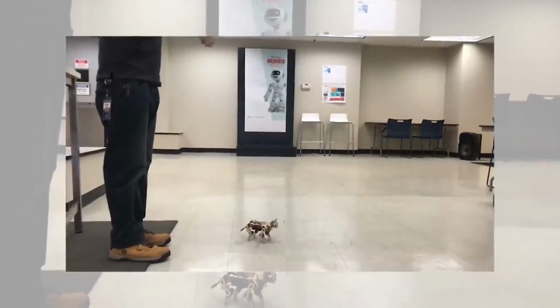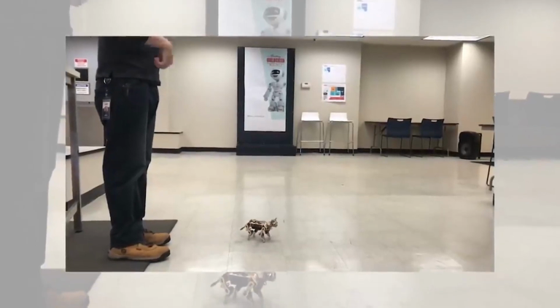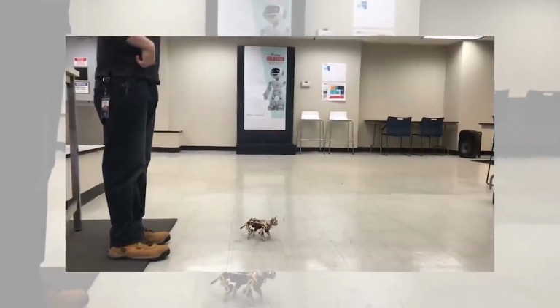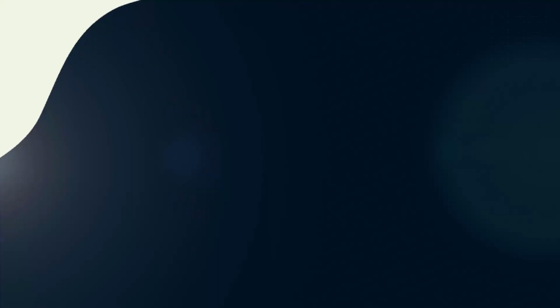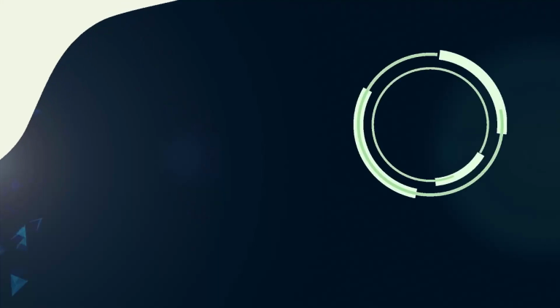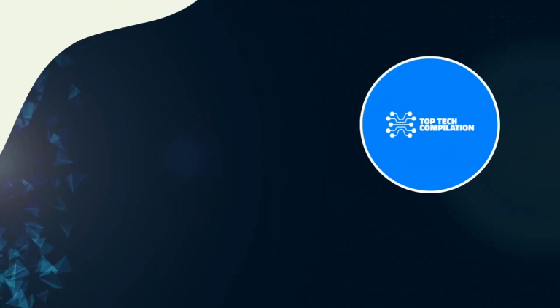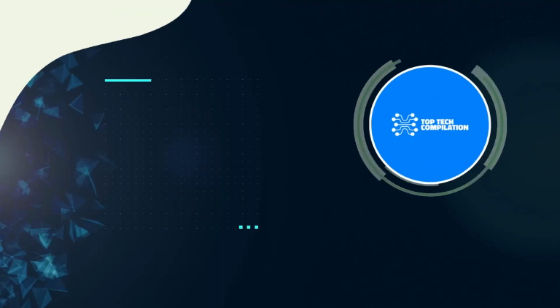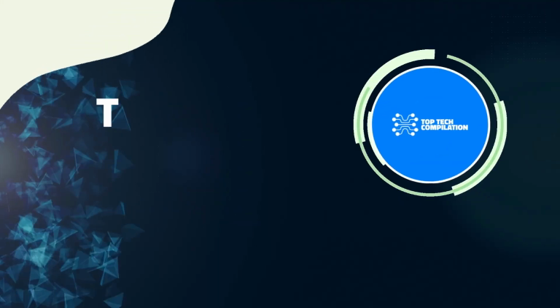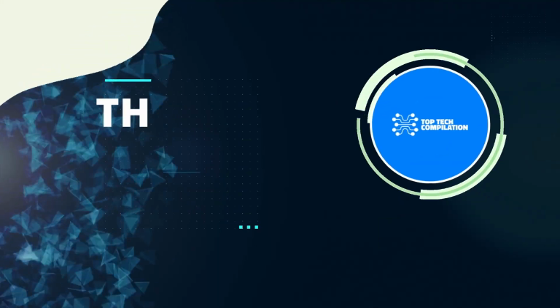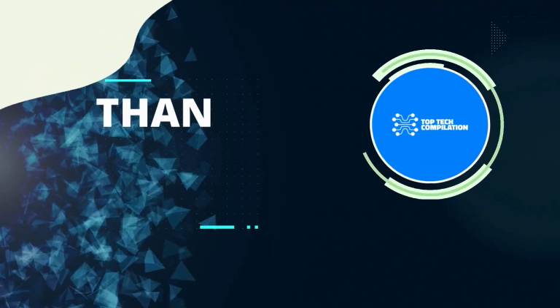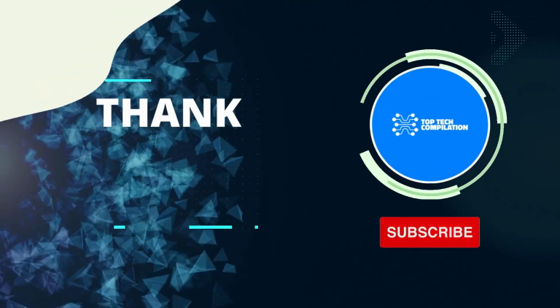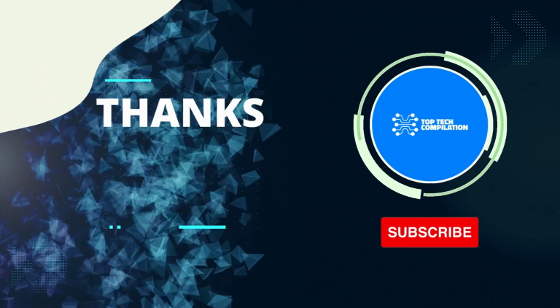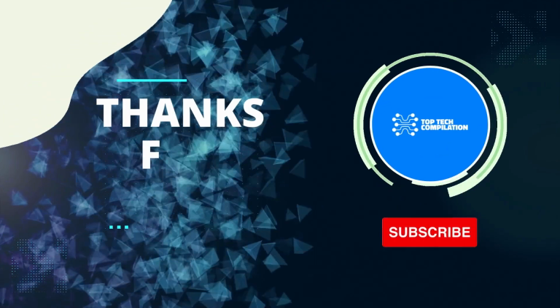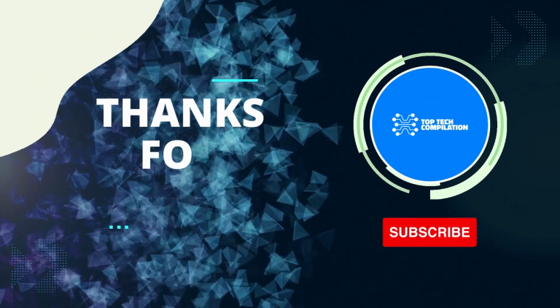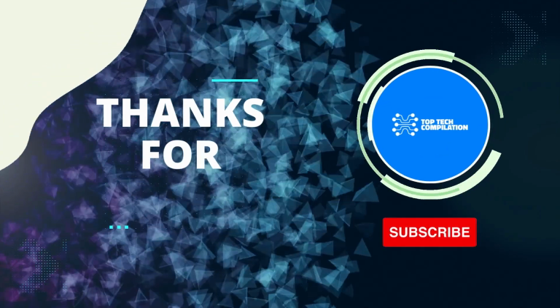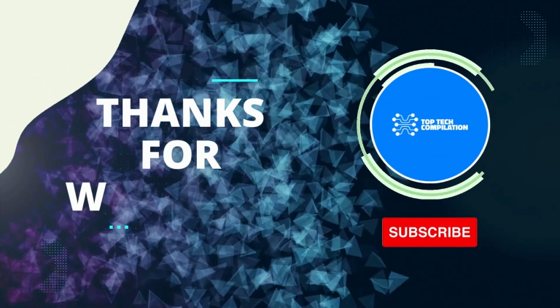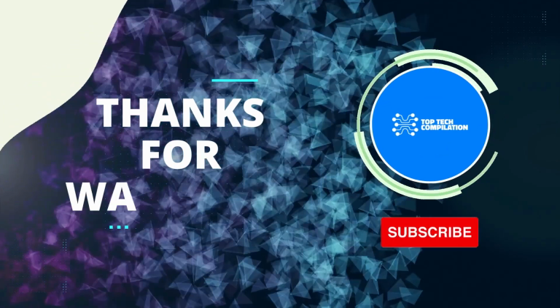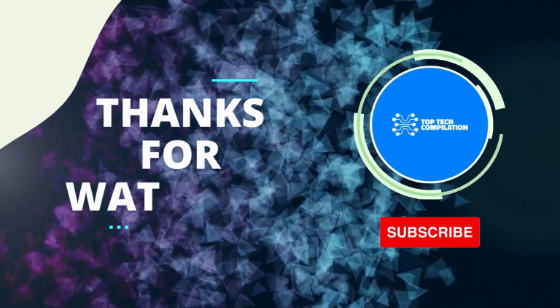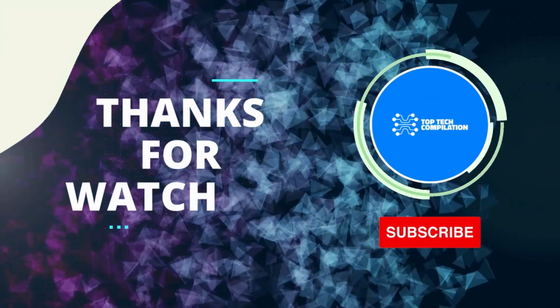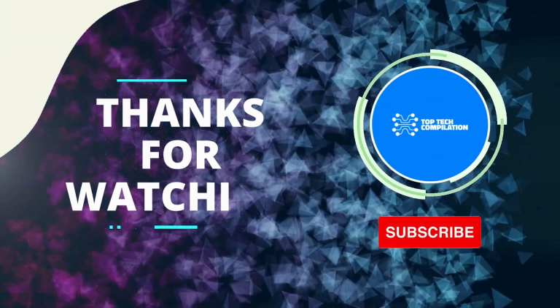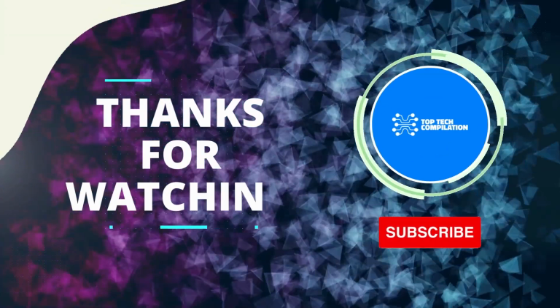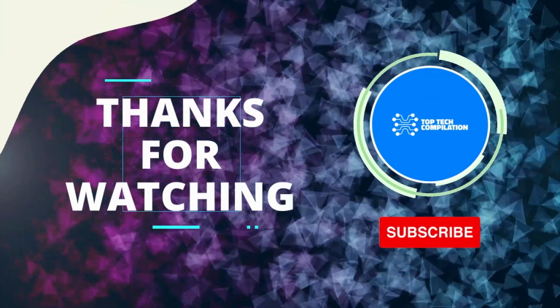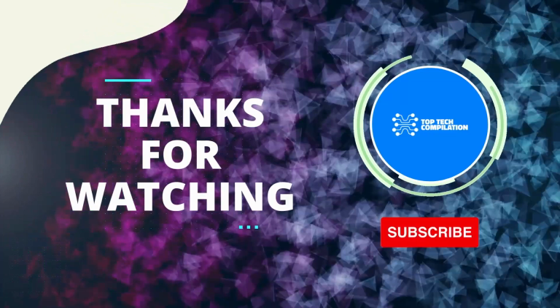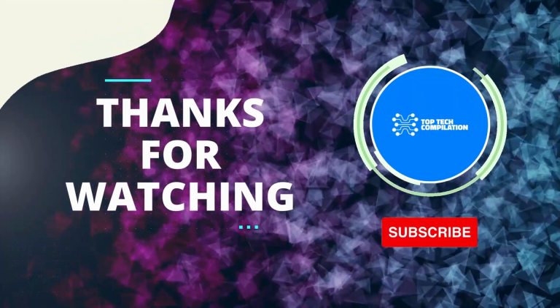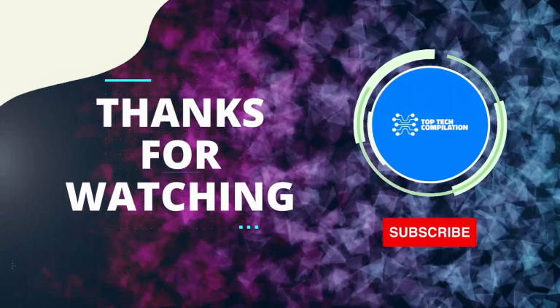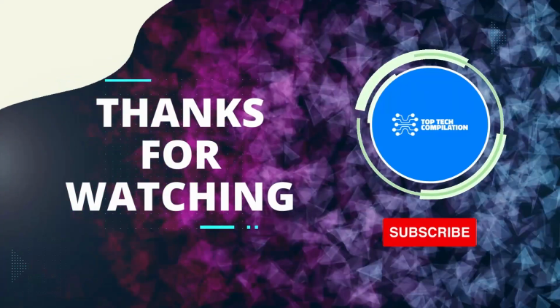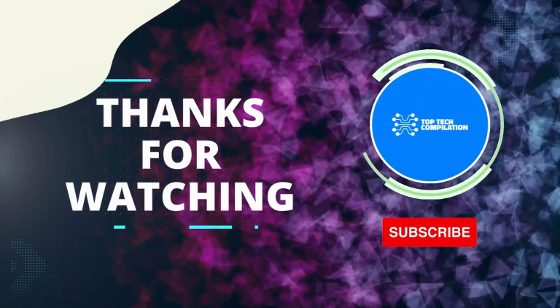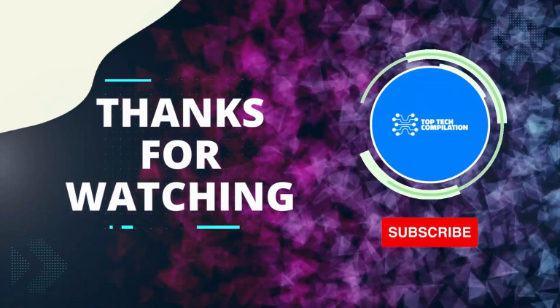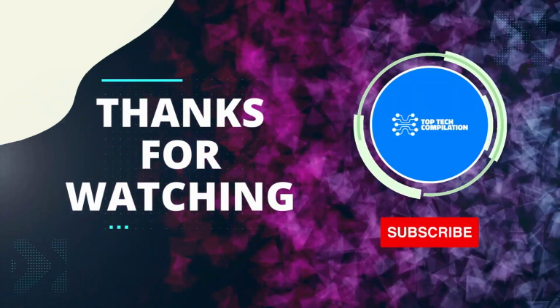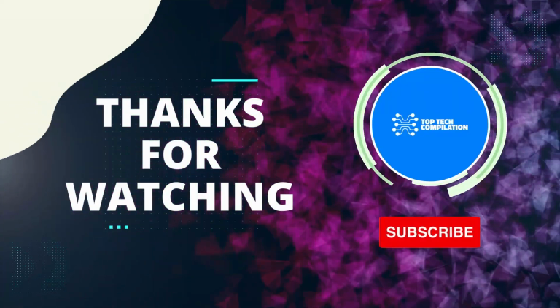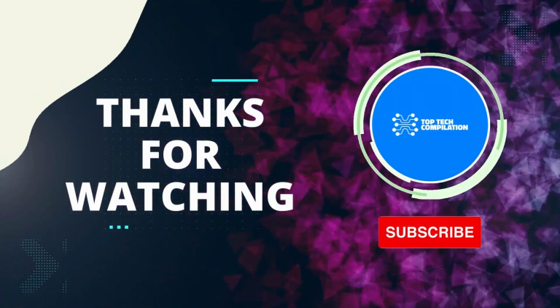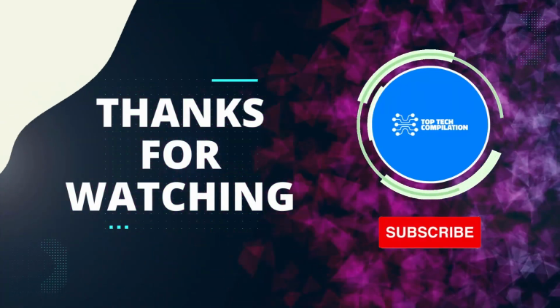If you enjoyed the video, please like and subscribe to our channel for more content like this.